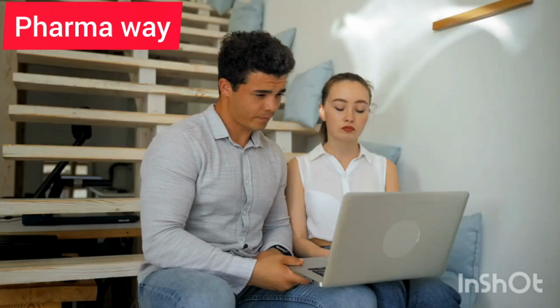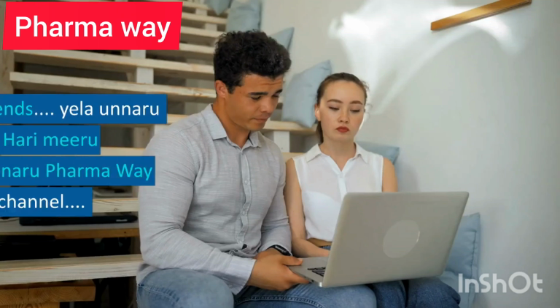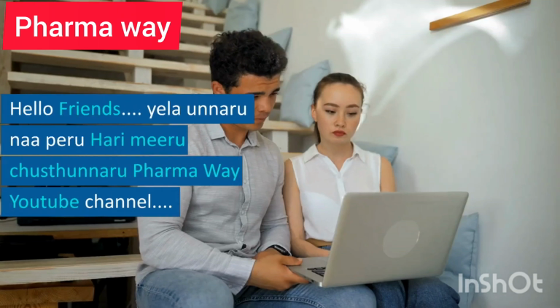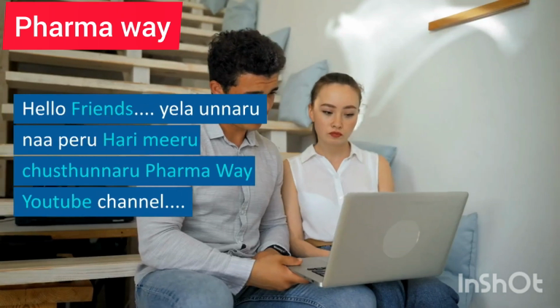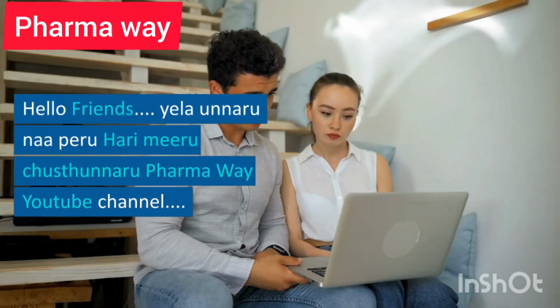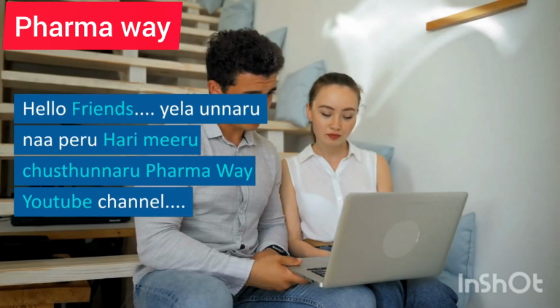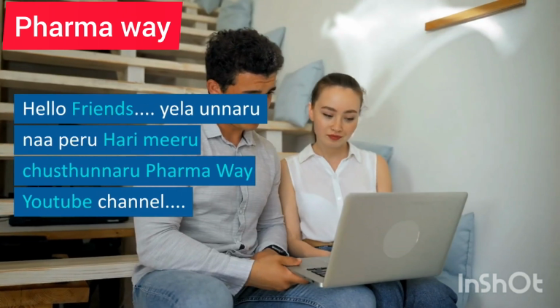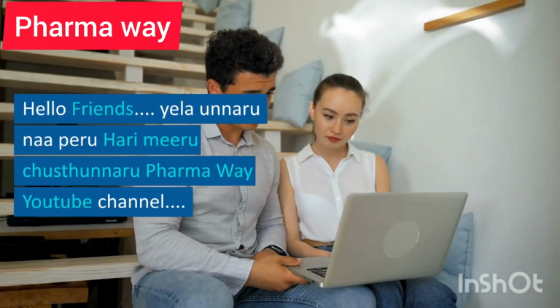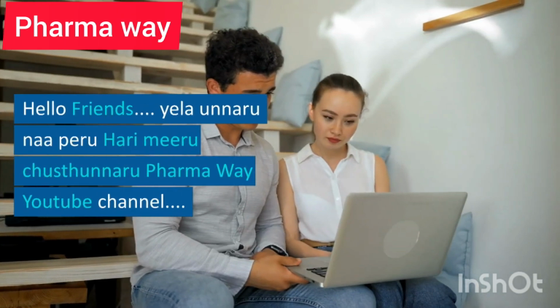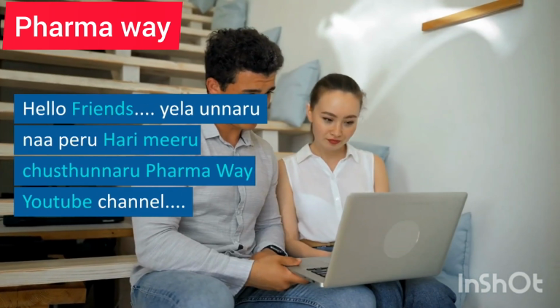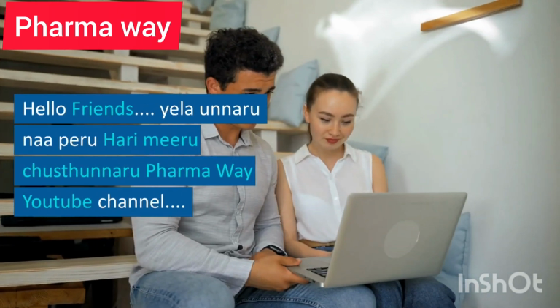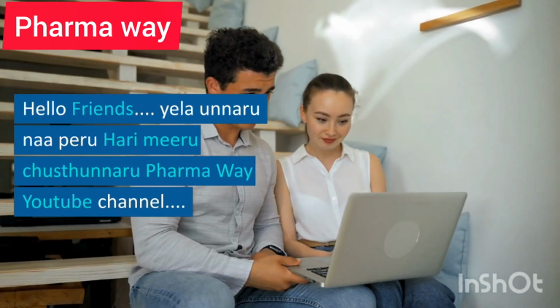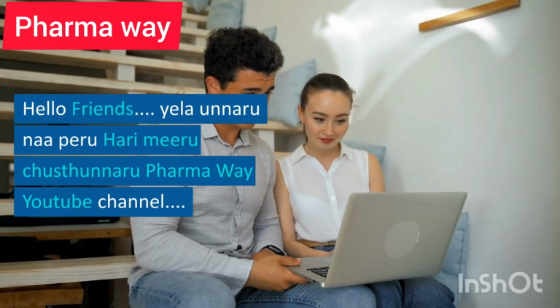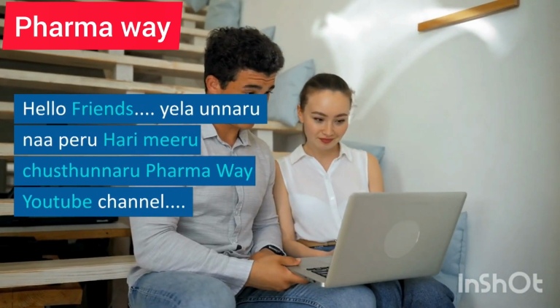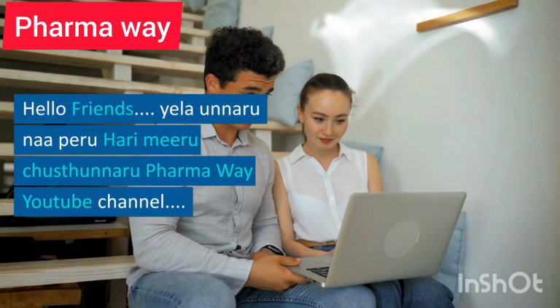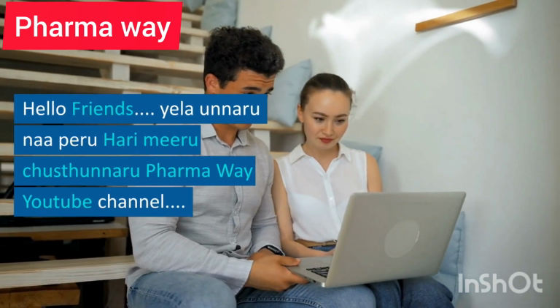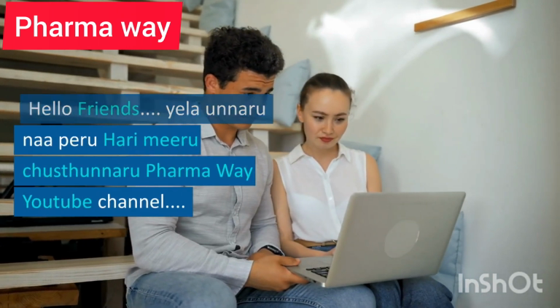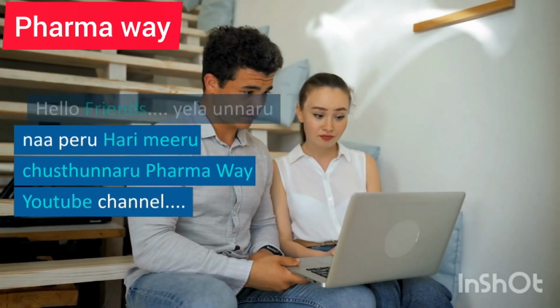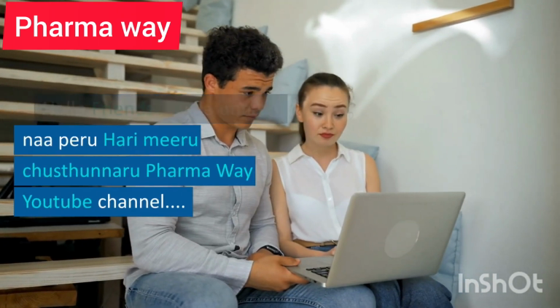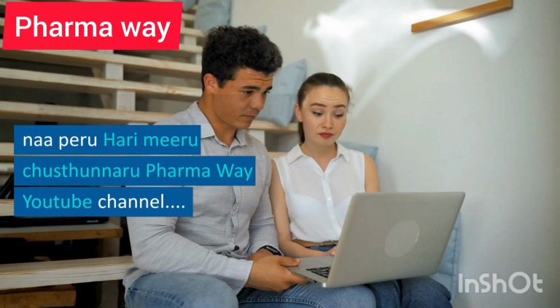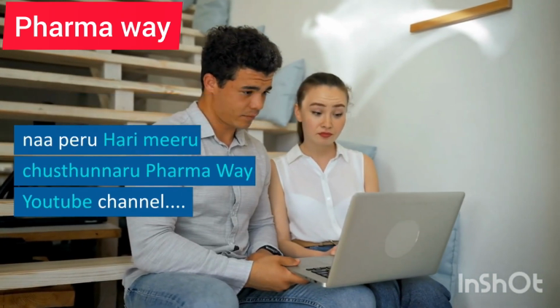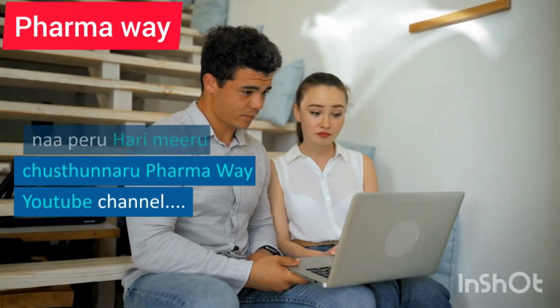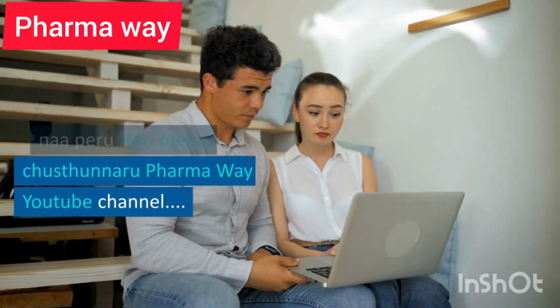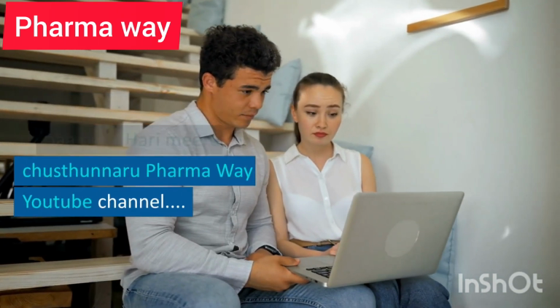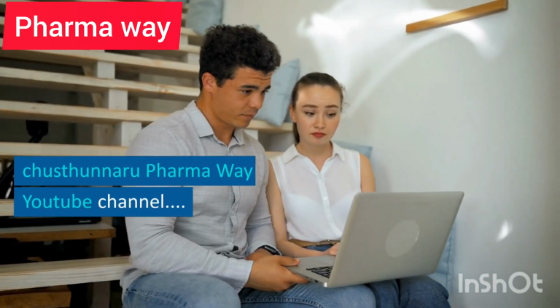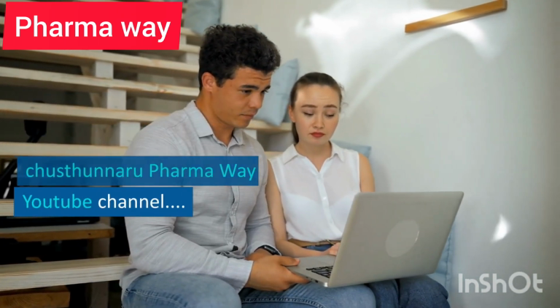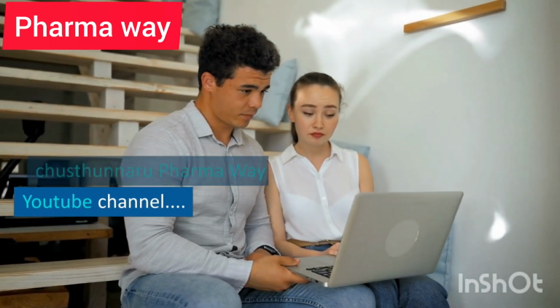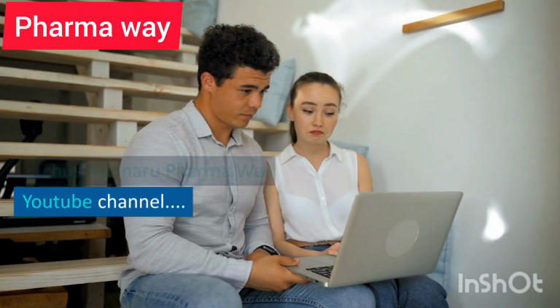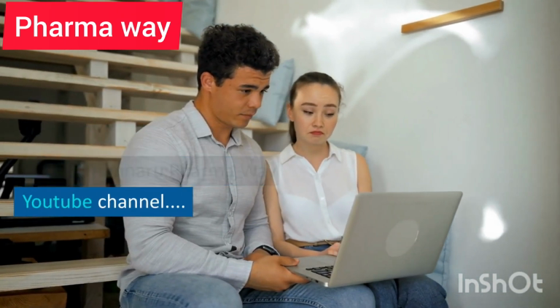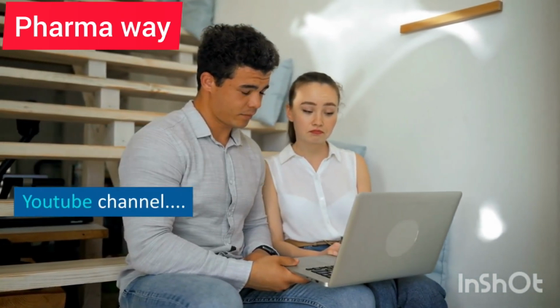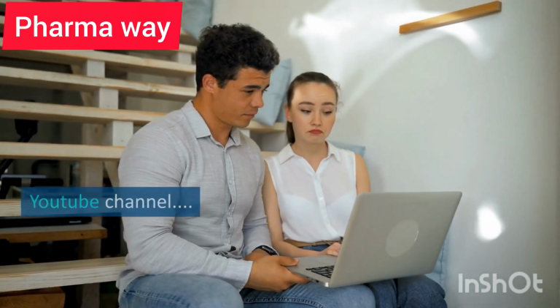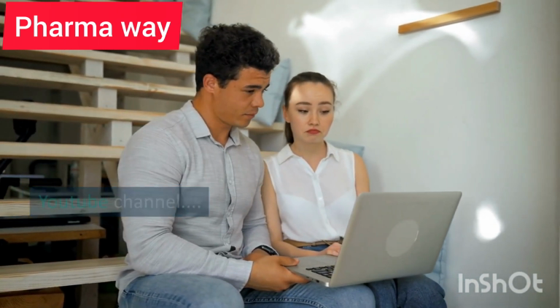Hello Friends. Welcome to Pharma Way YouTube Channel.